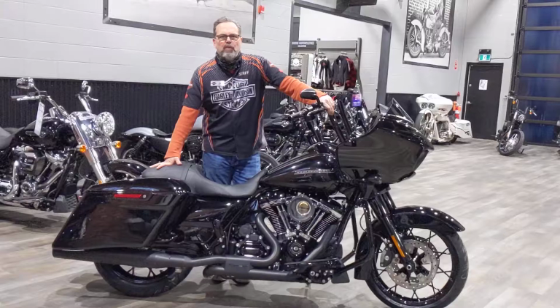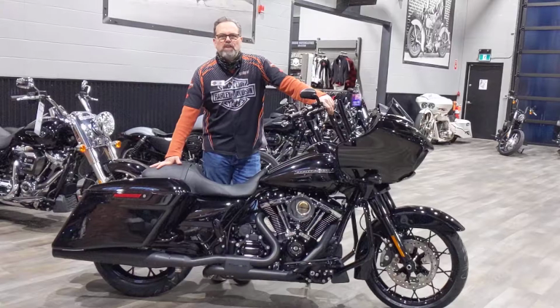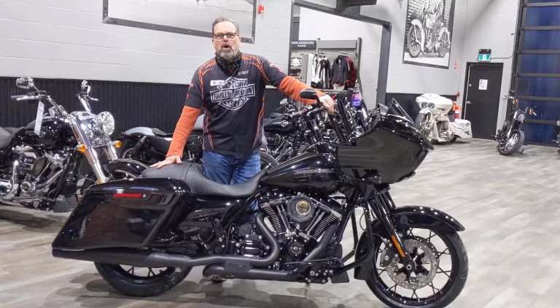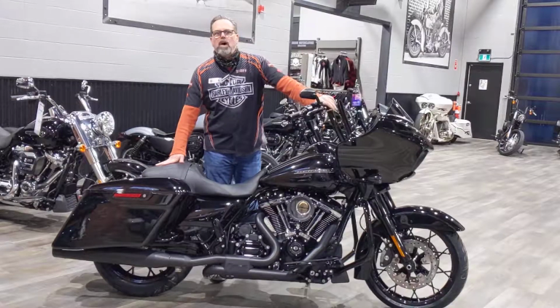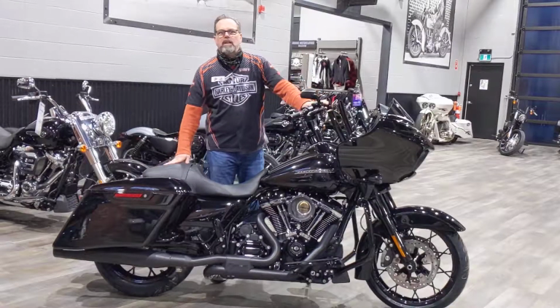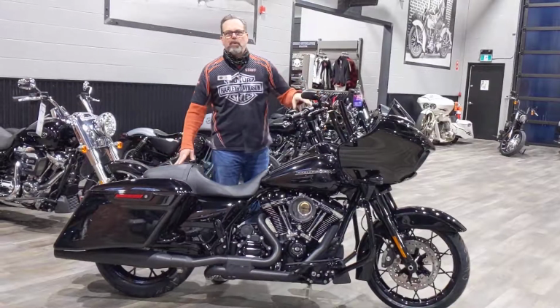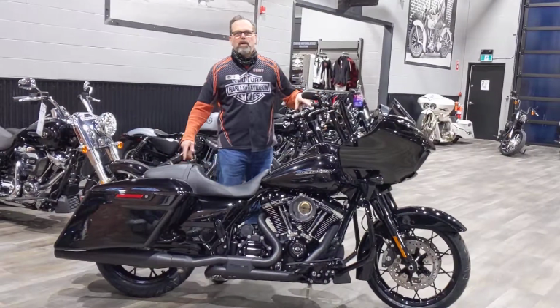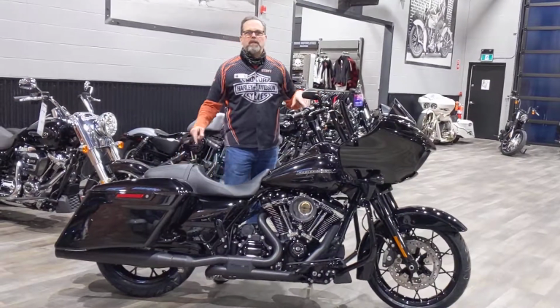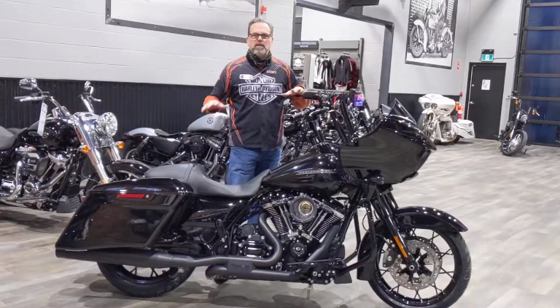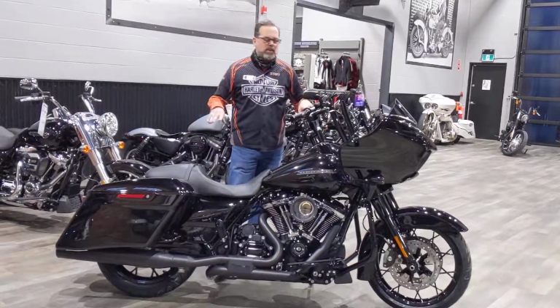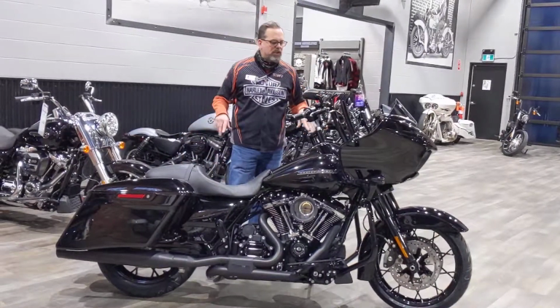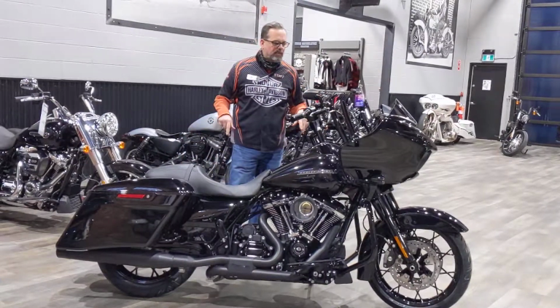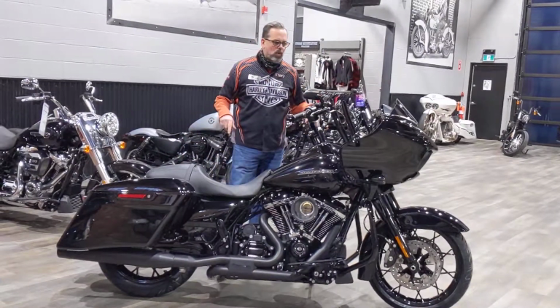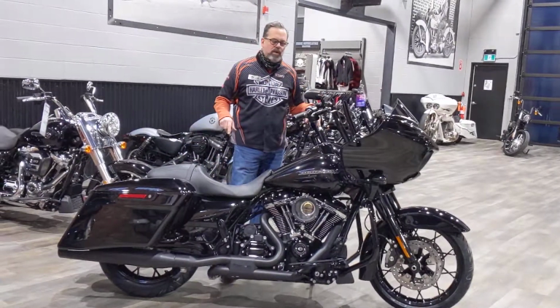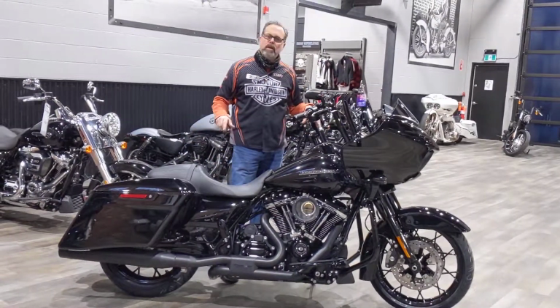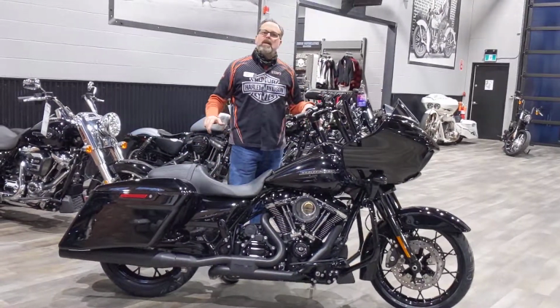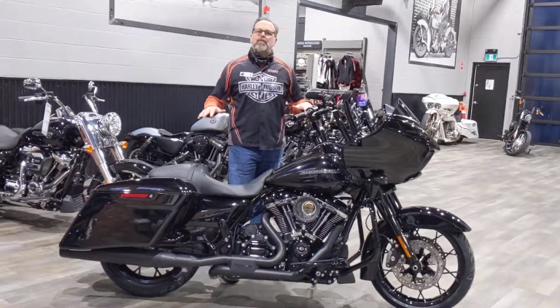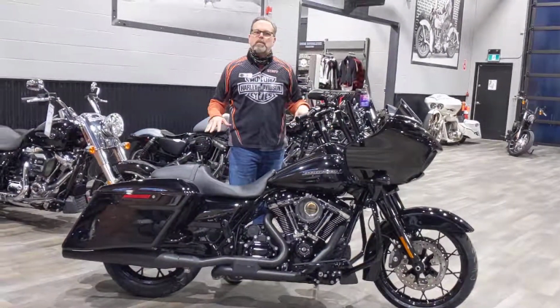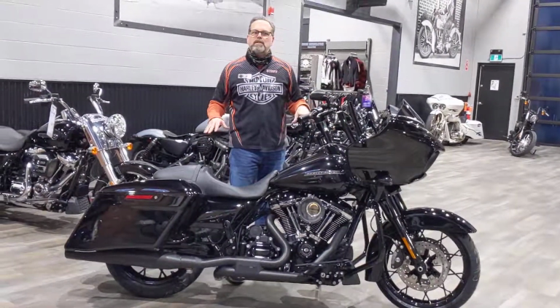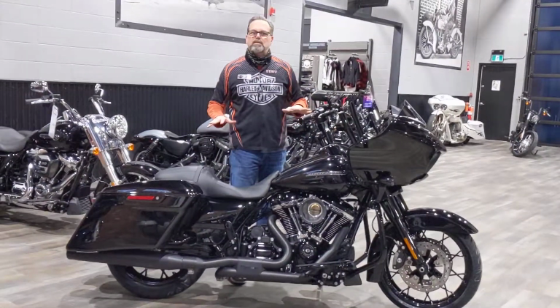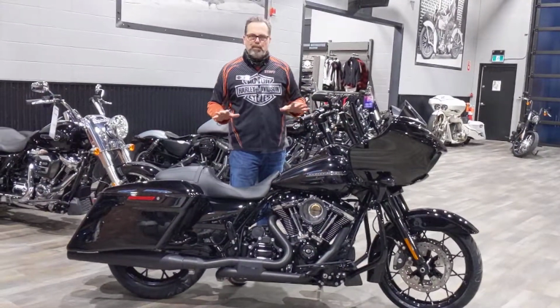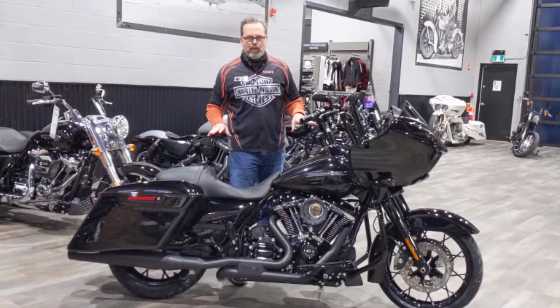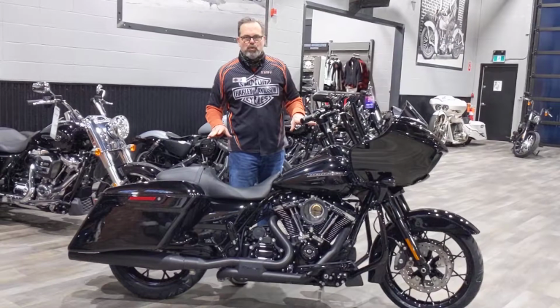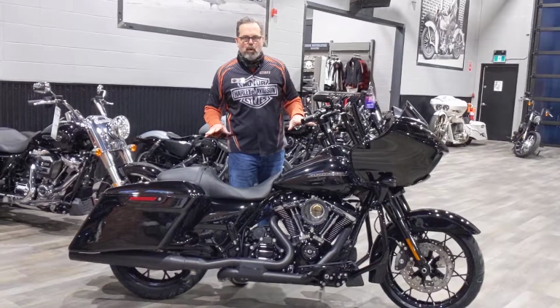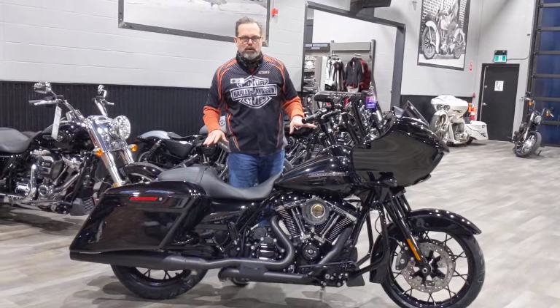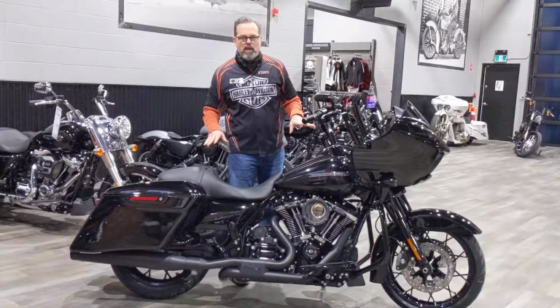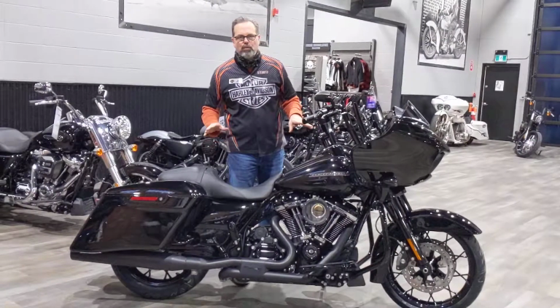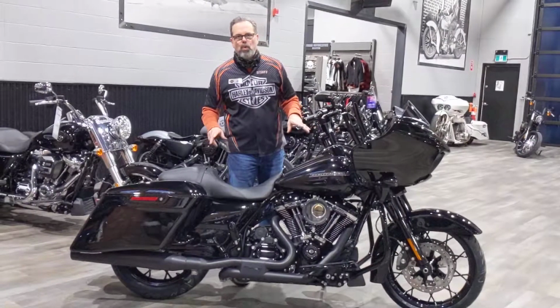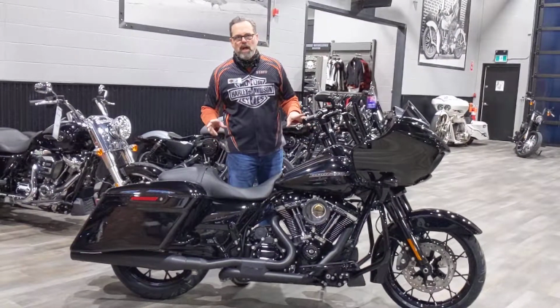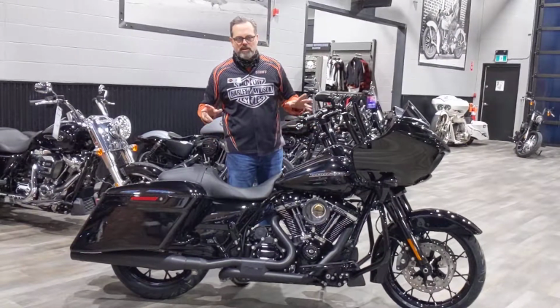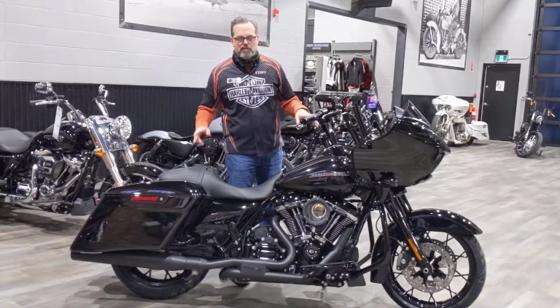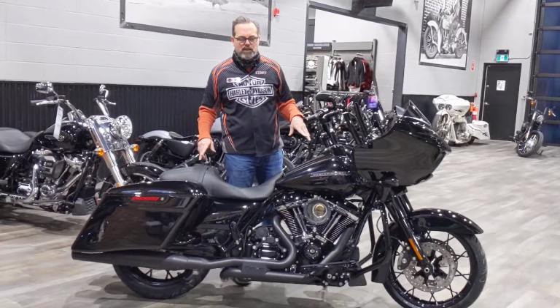Hi everyone, Tom Wild at Calgary Harley-Davidson on the dealership floor here. In front of me is this beautiful 2020 Road Glide Special.